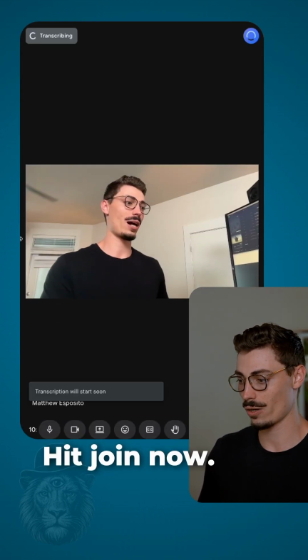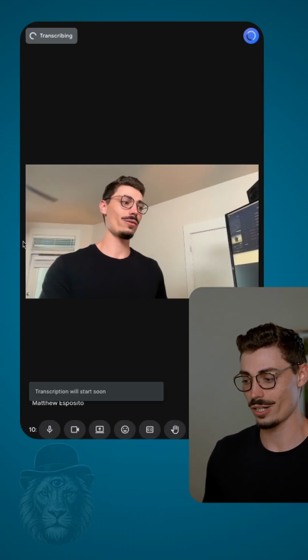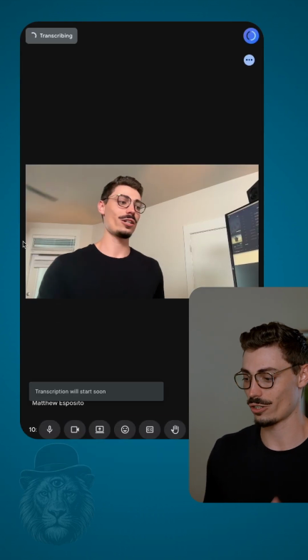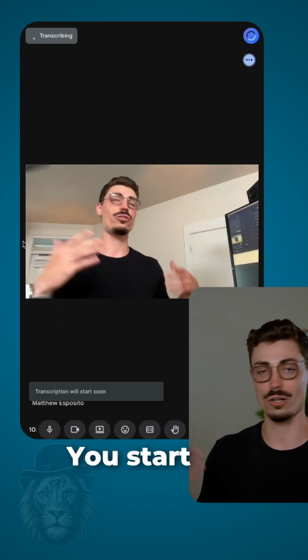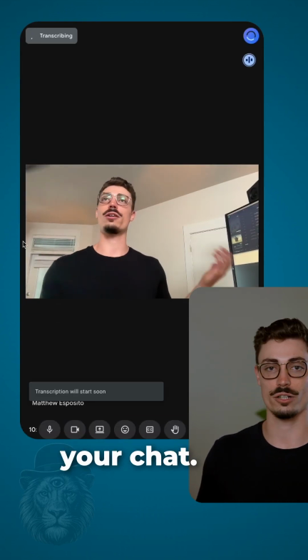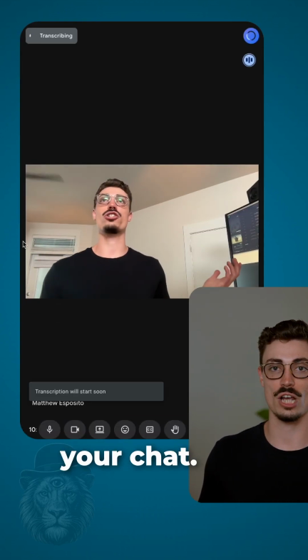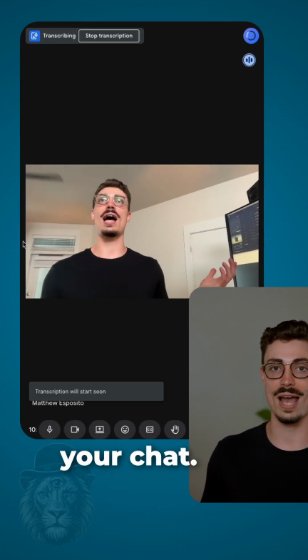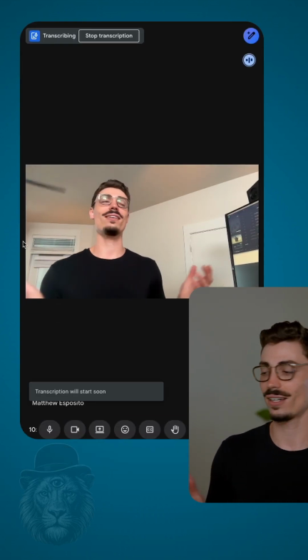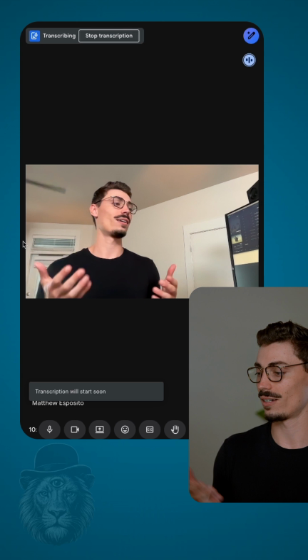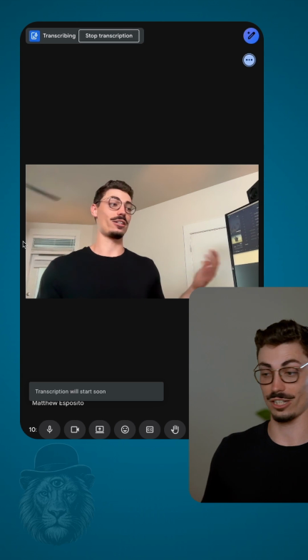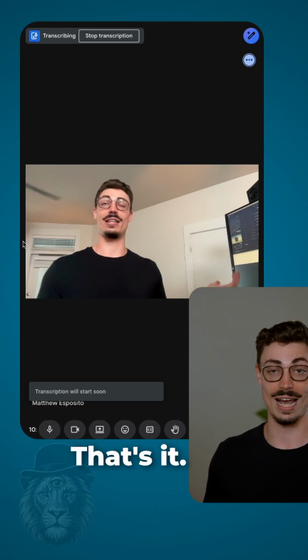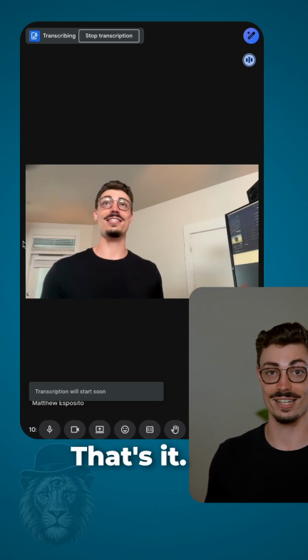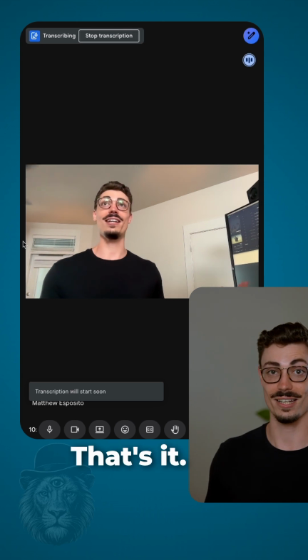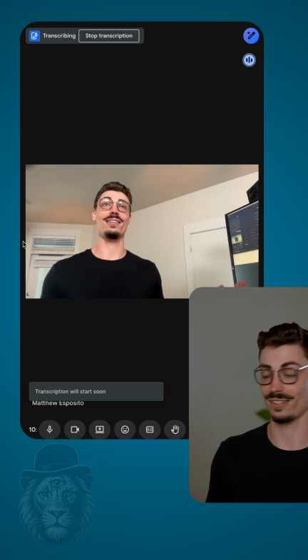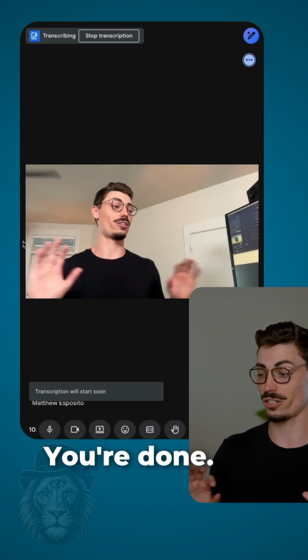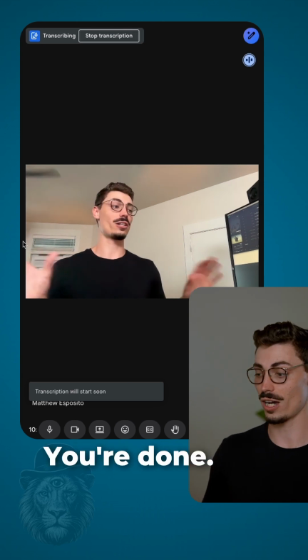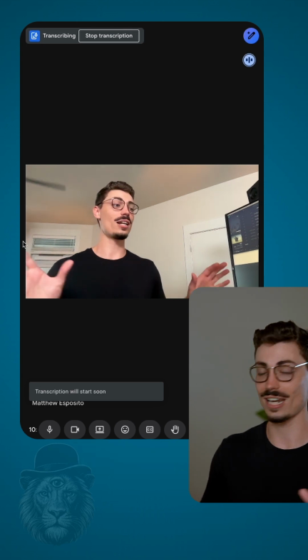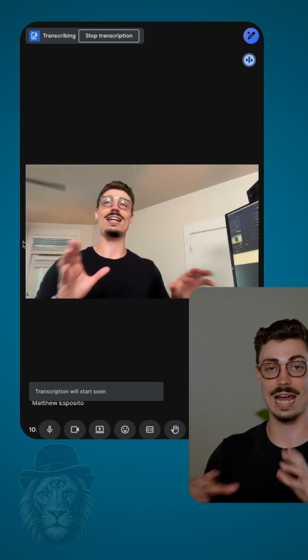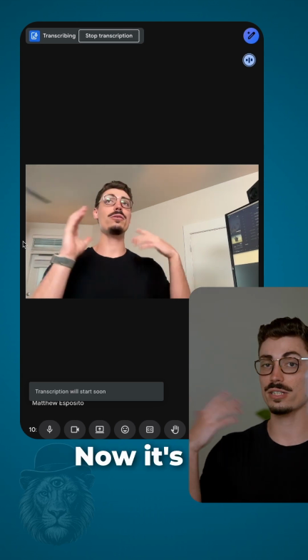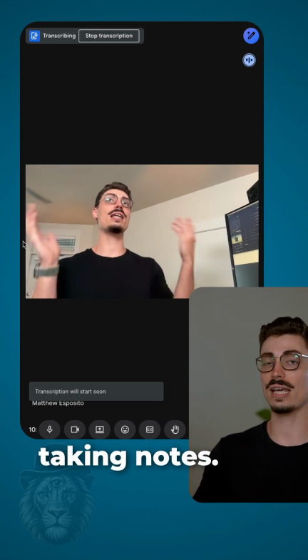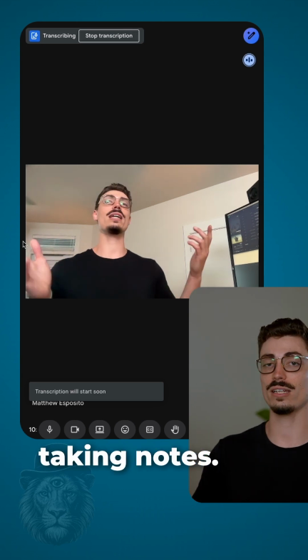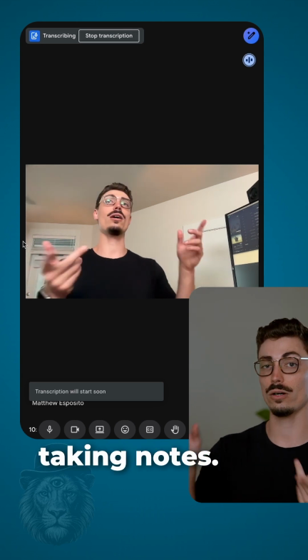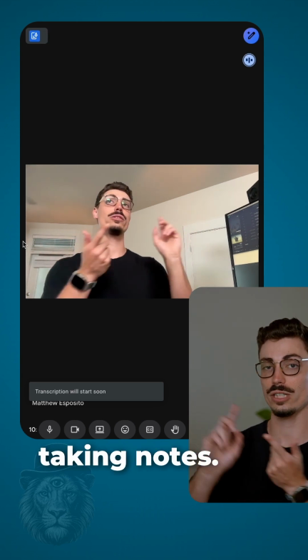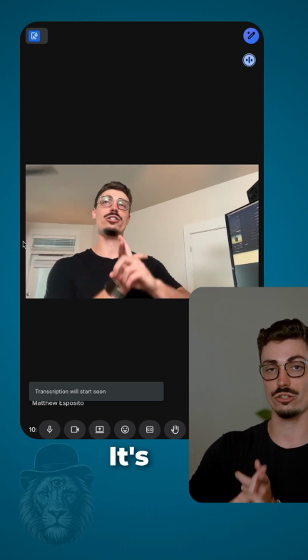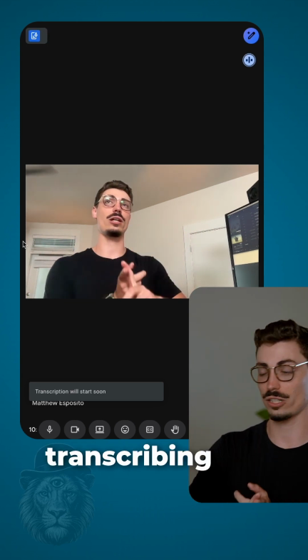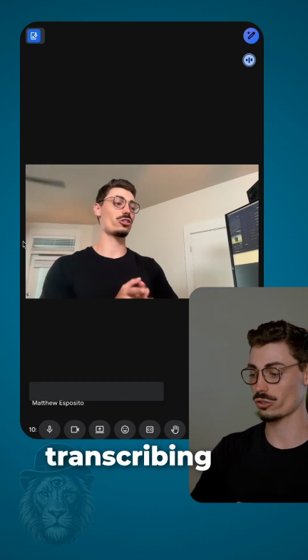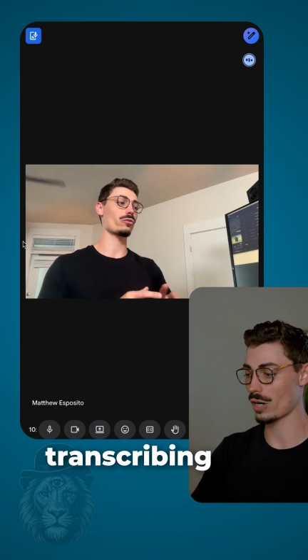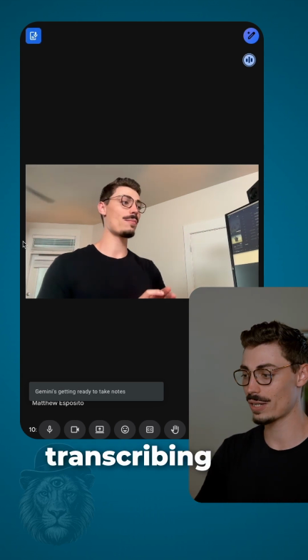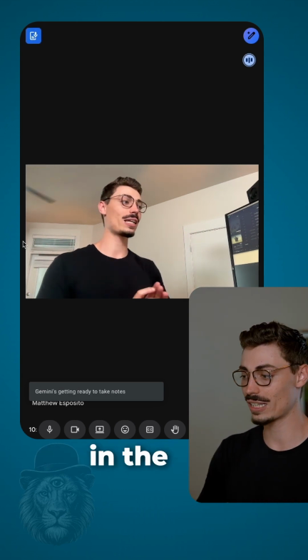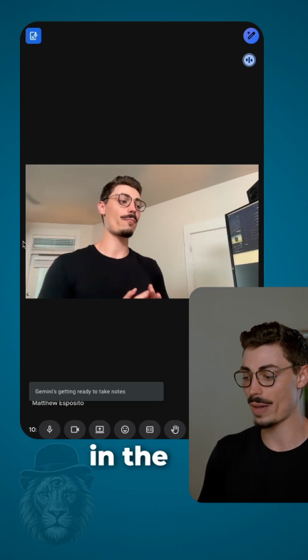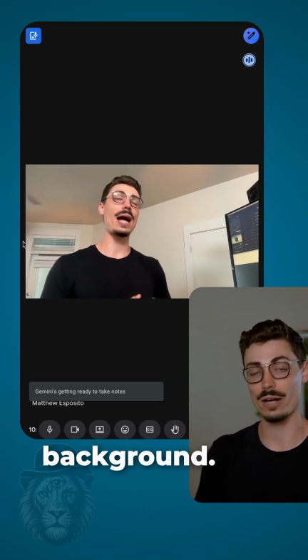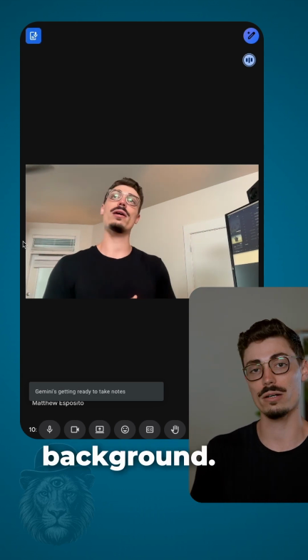Hit join. Now you start your chat. That's it, you're done. Now it's taking notes and transcribing in the background.